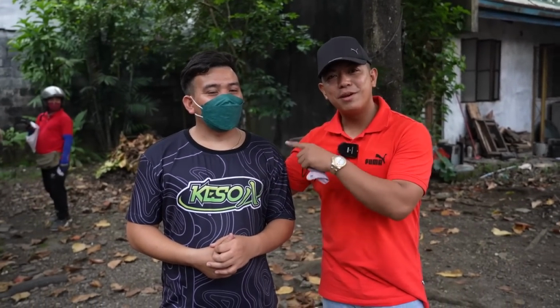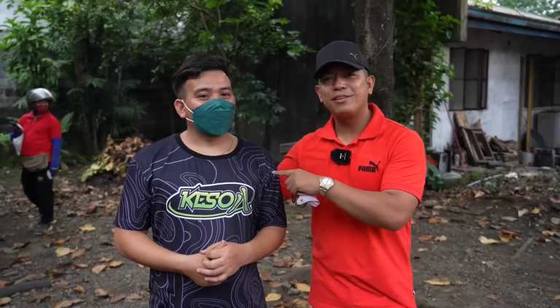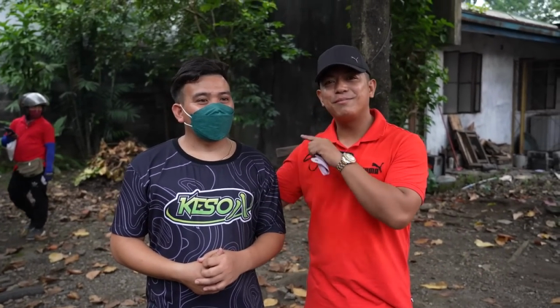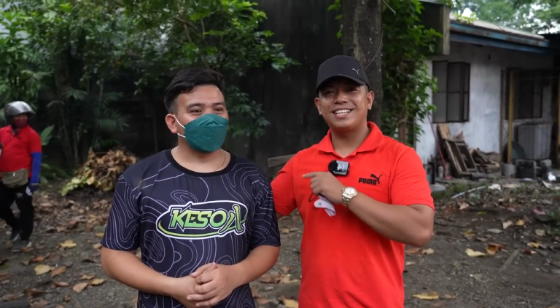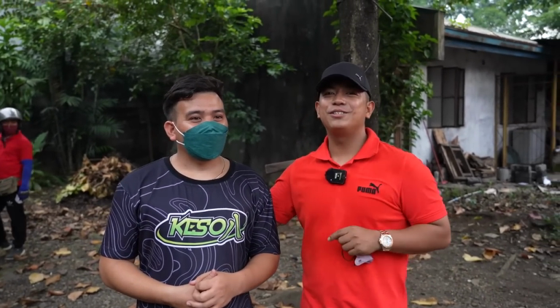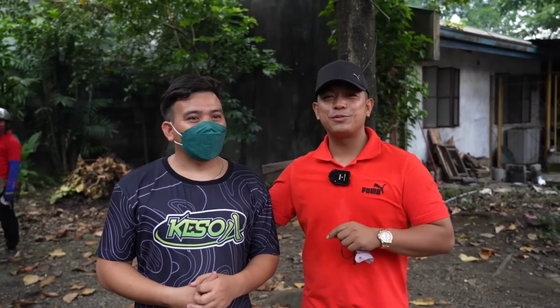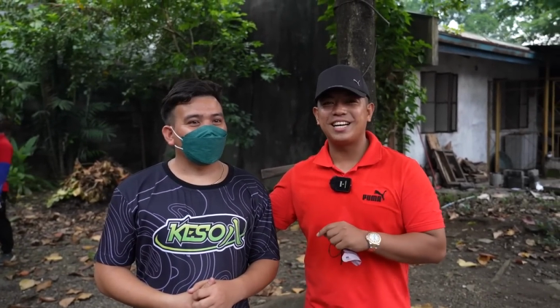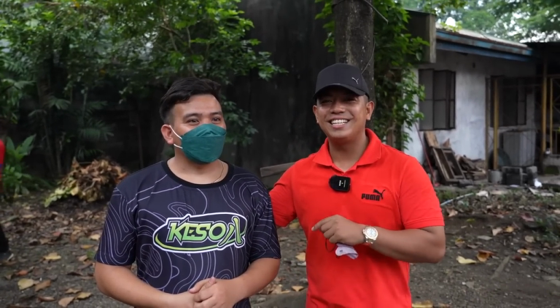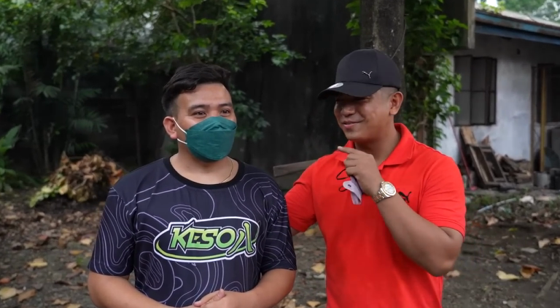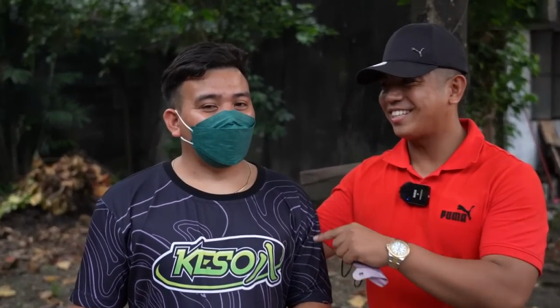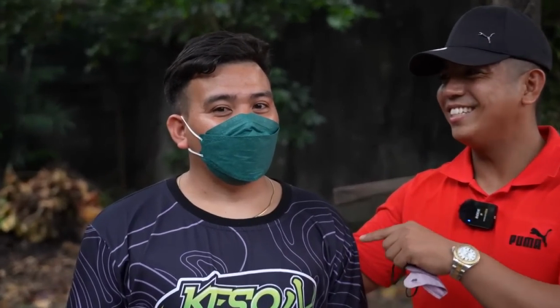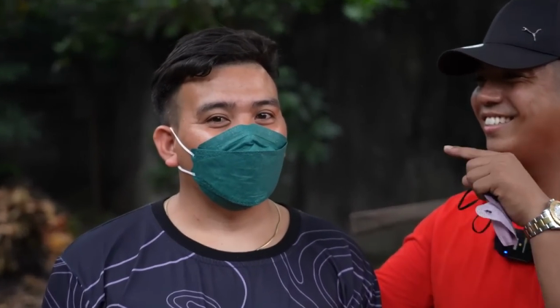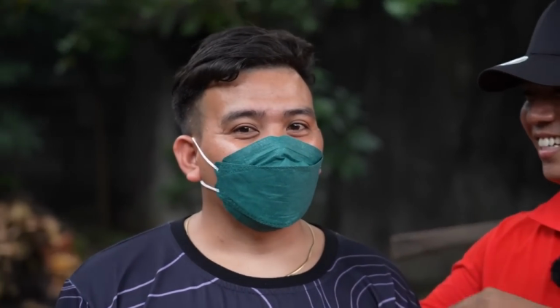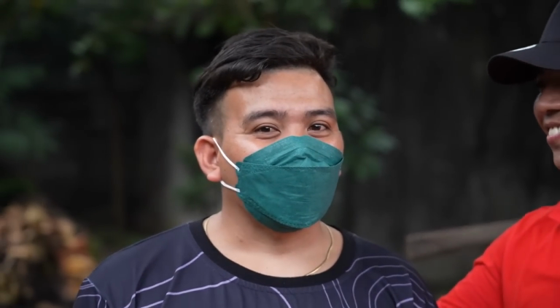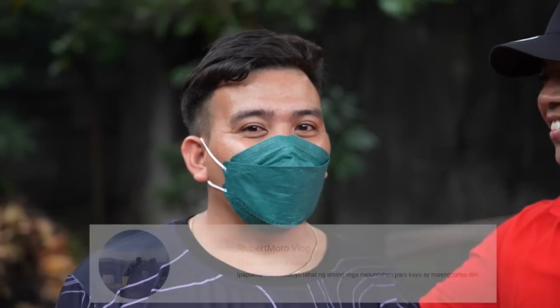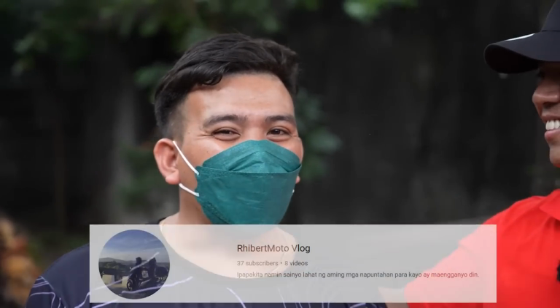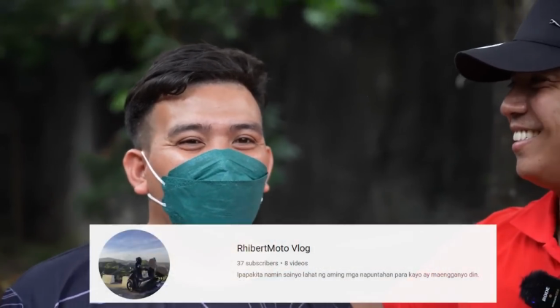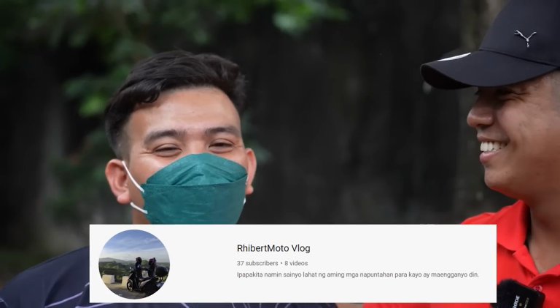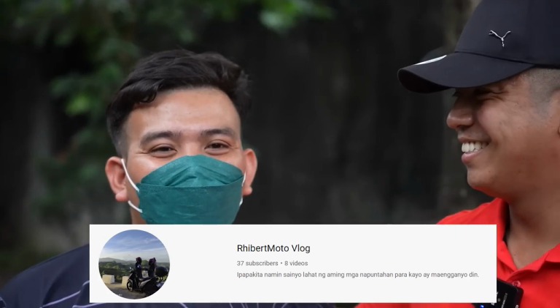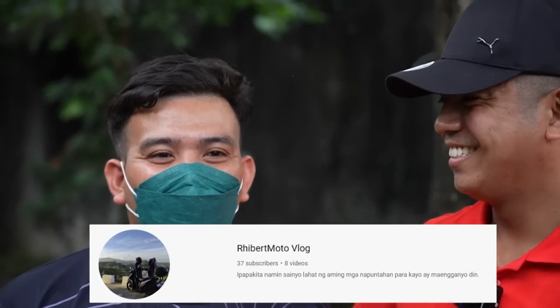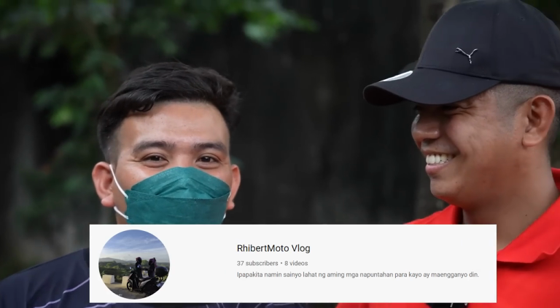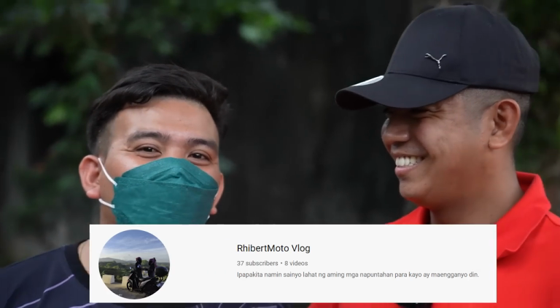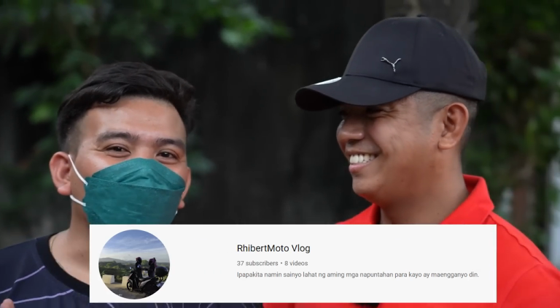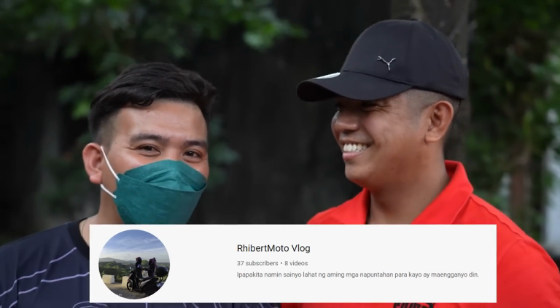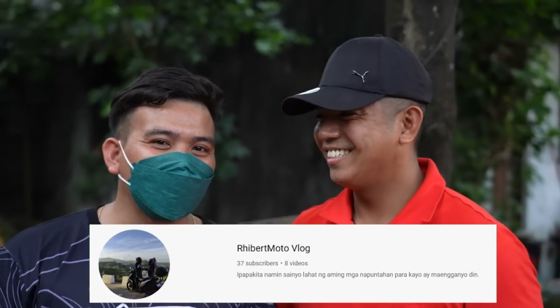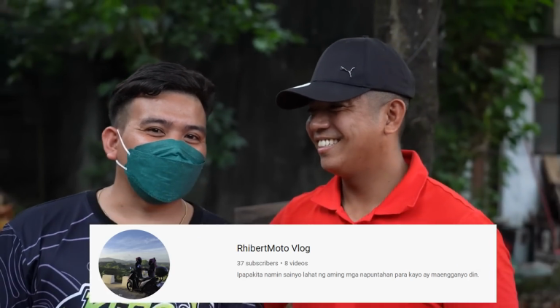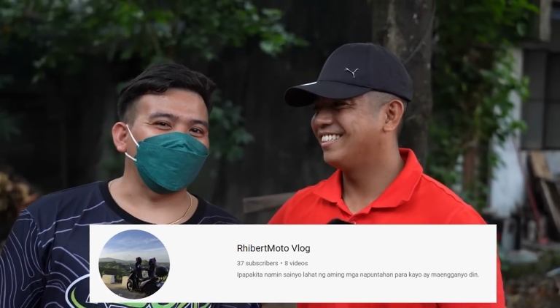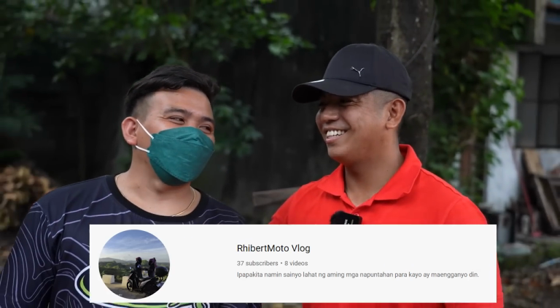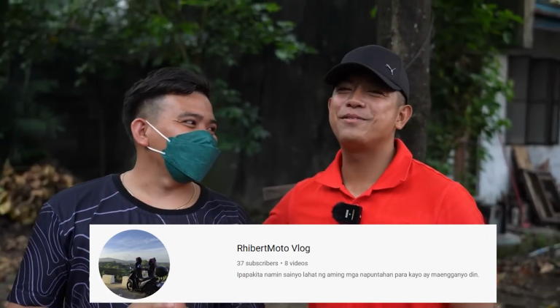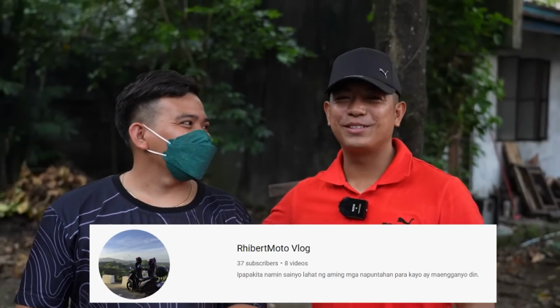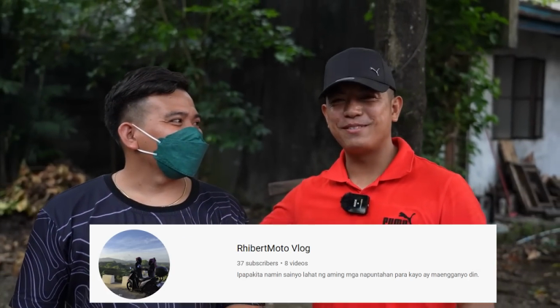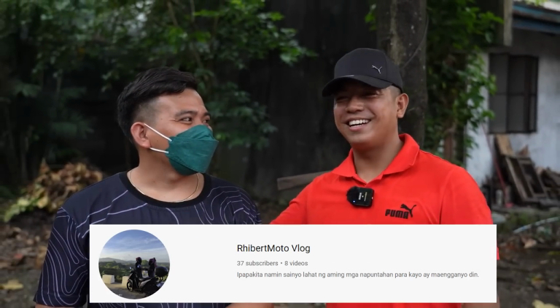Meron din pa sa yung YouTube channel — suportahan nyo. Anong channel mo? Revert Moto Vlog. Revert Moto Vlog. Subscribe kayo mga bro.